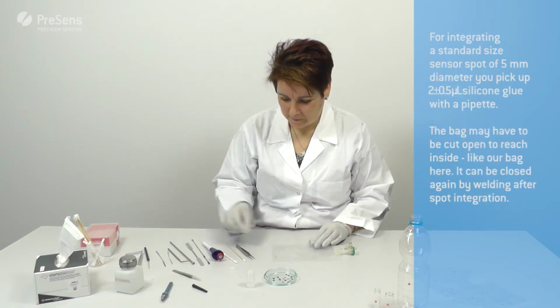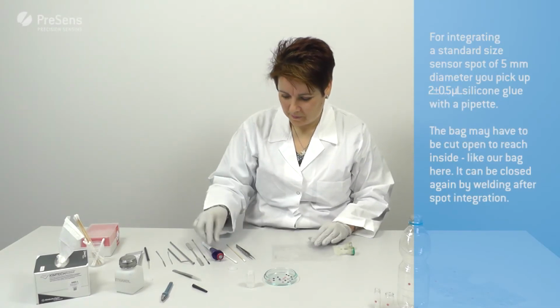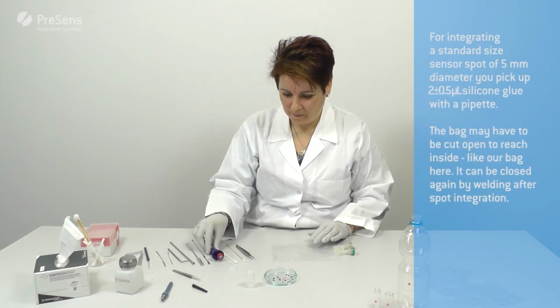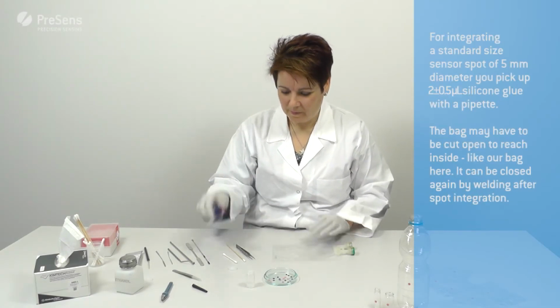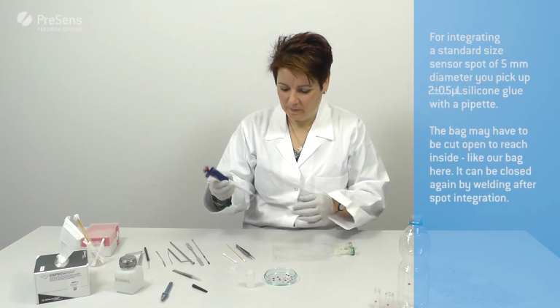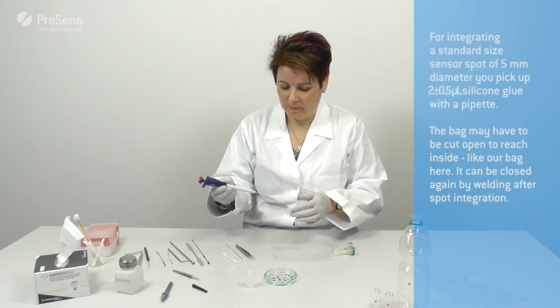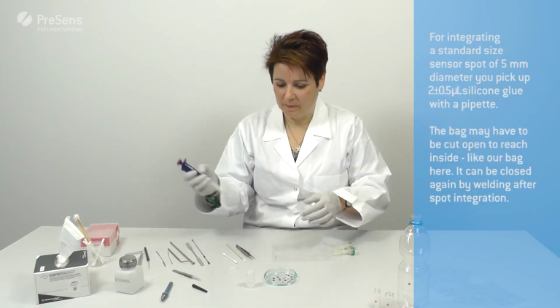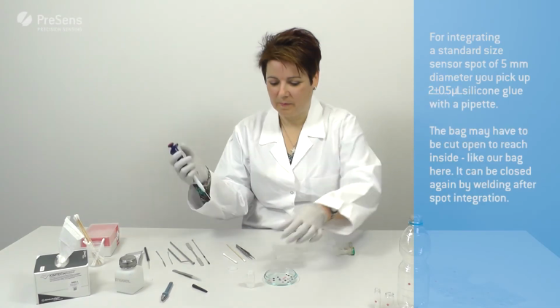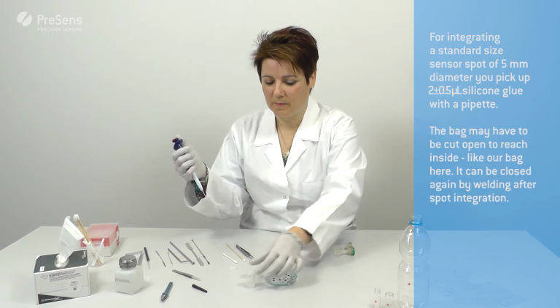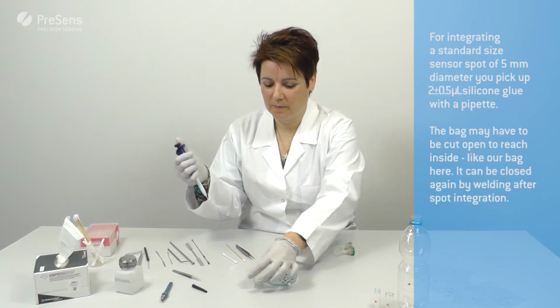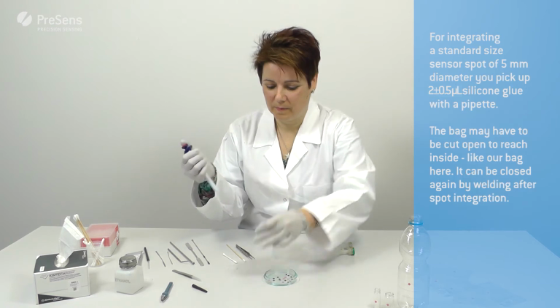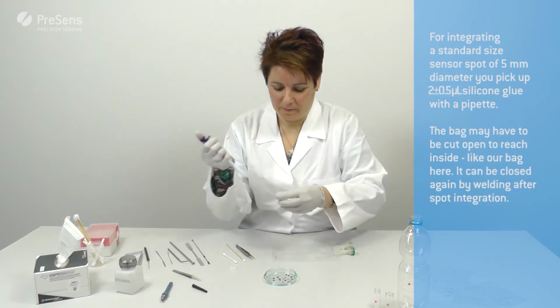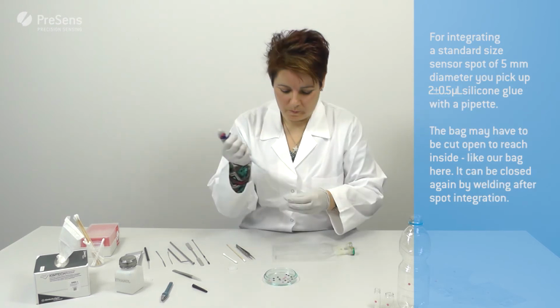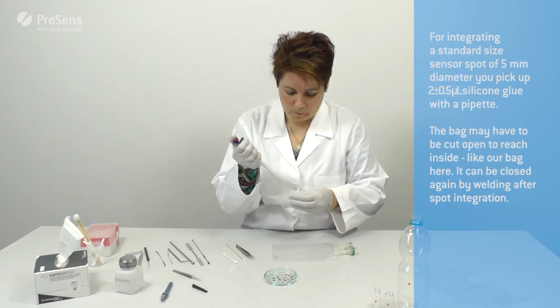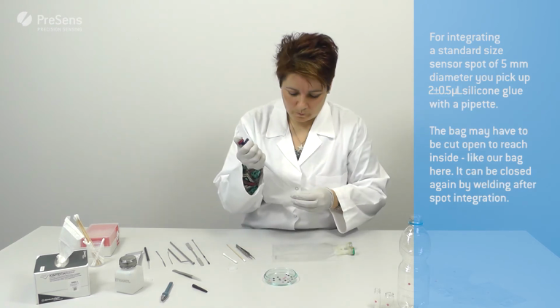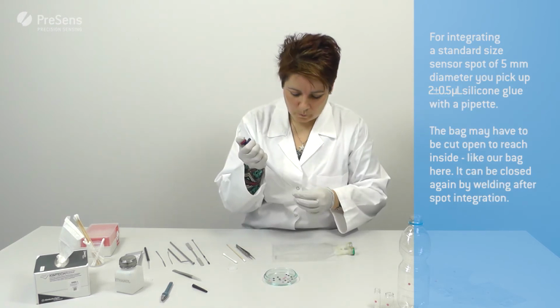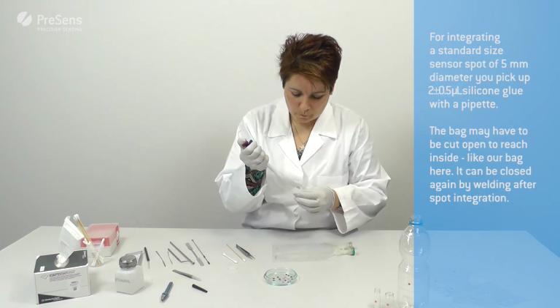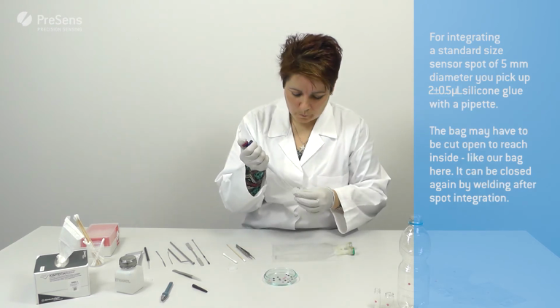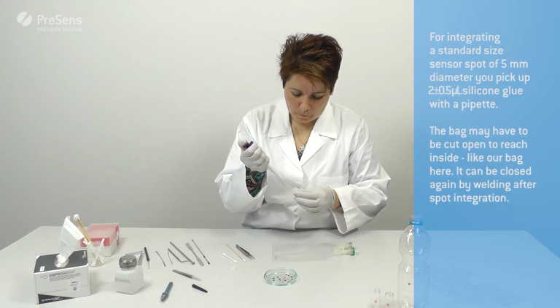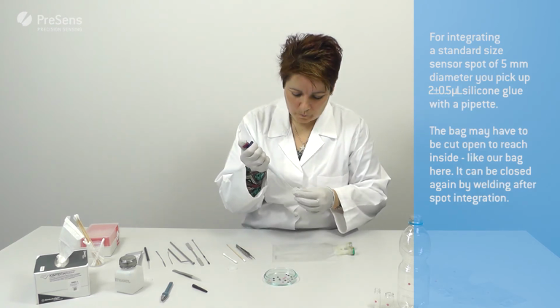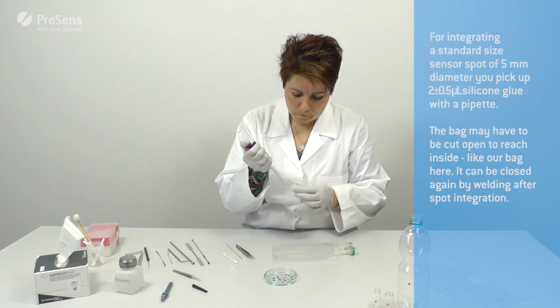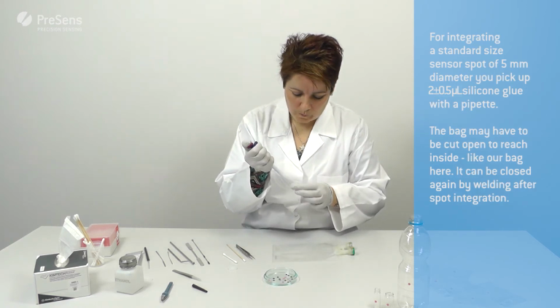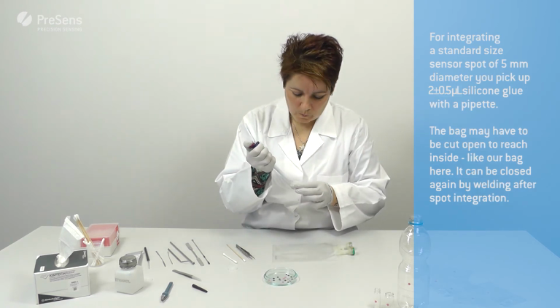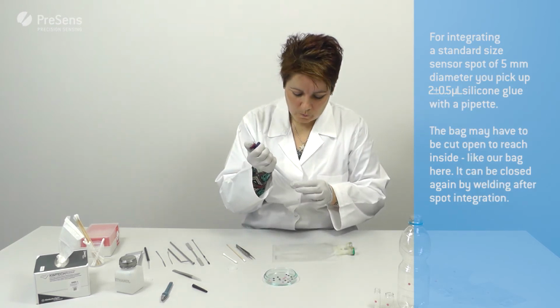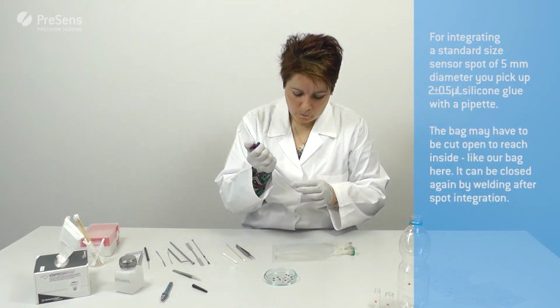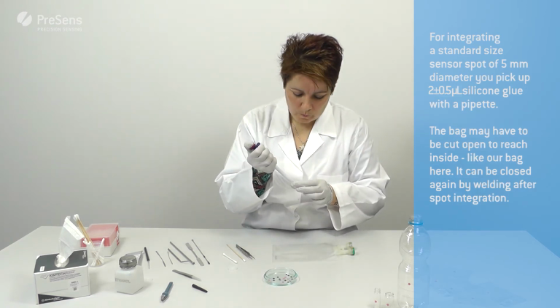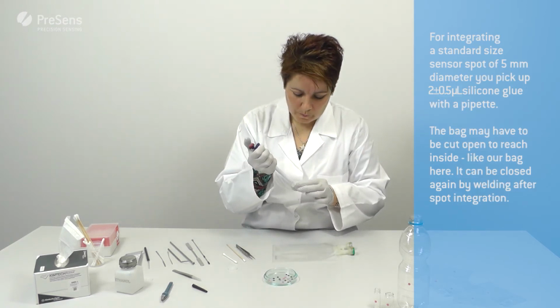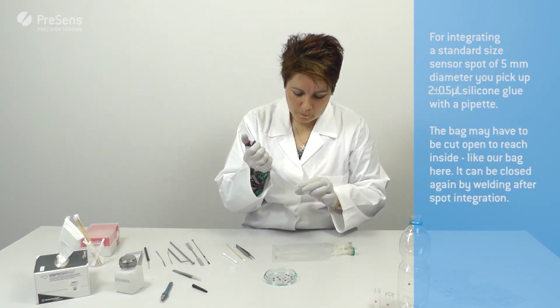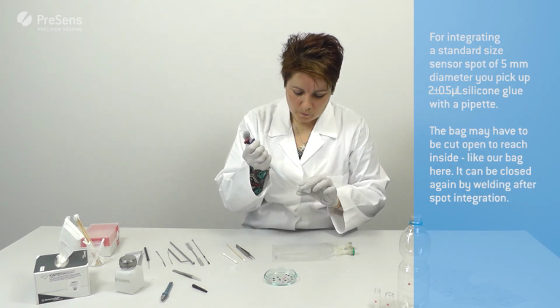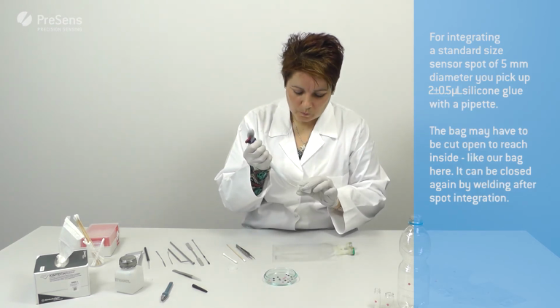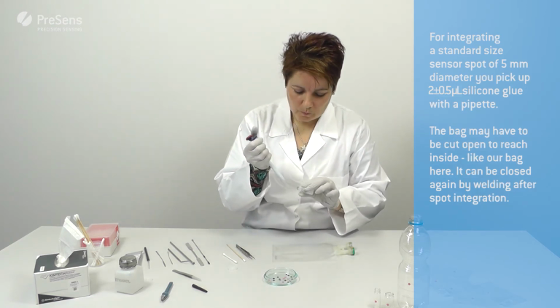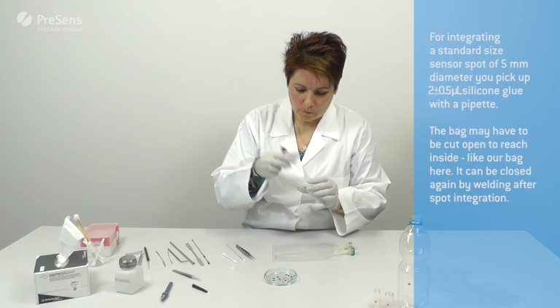For standard size sensor spots of 5 mm diameter, you pick up 2 micro readers silicon glue with a pipette.